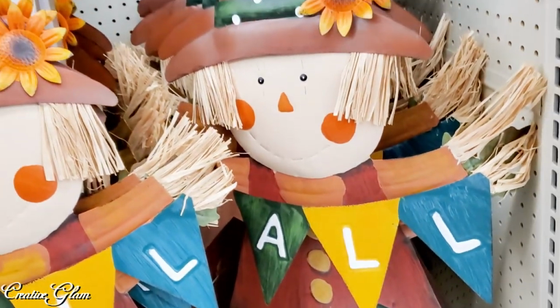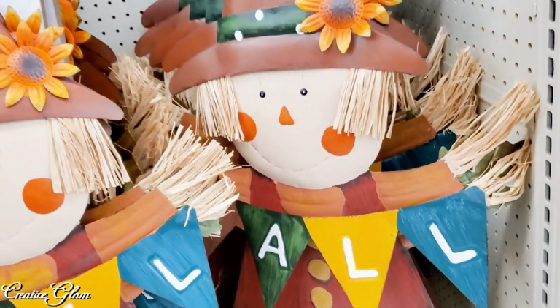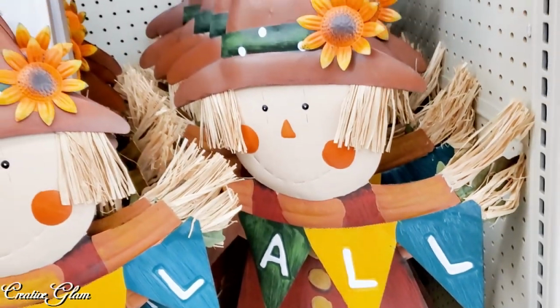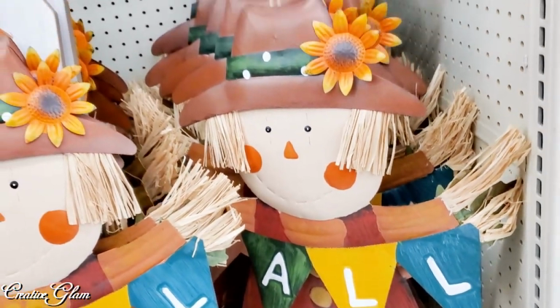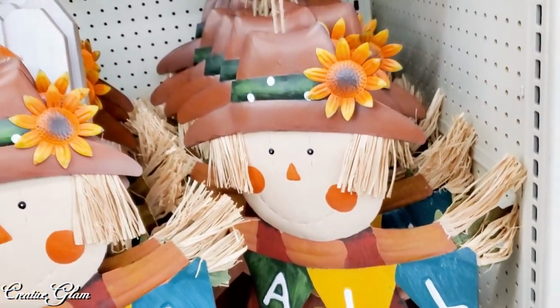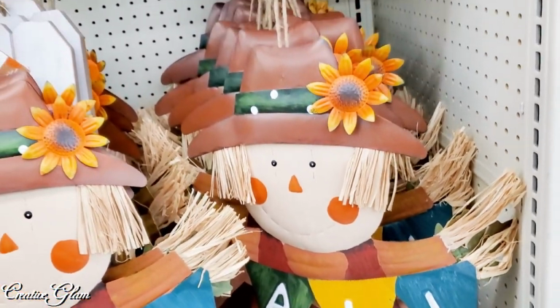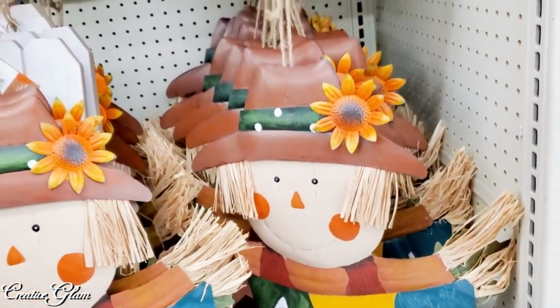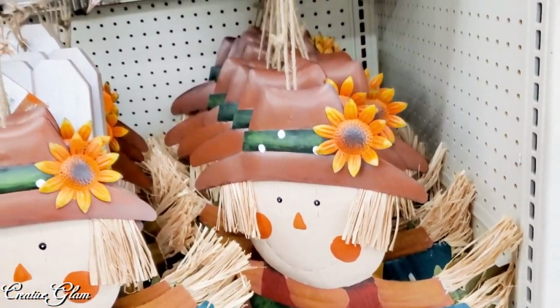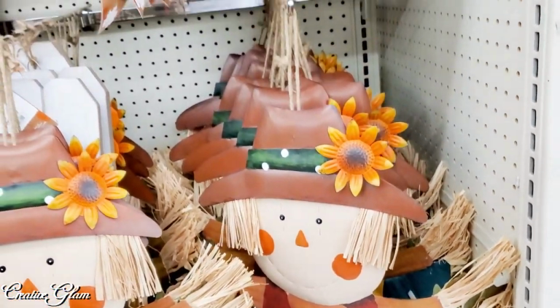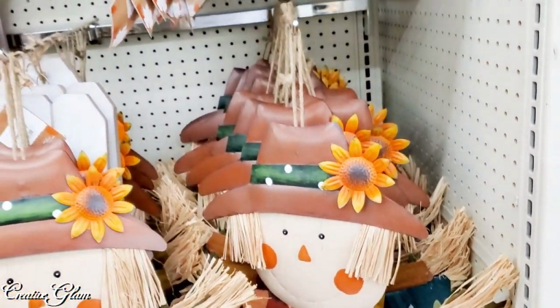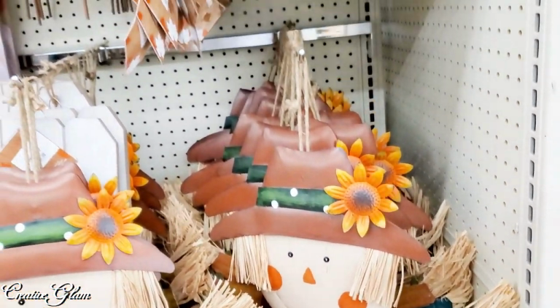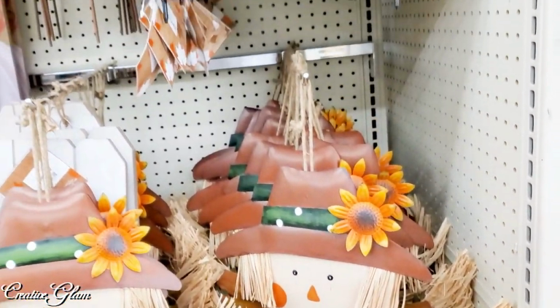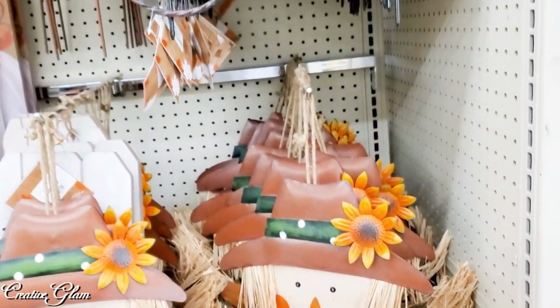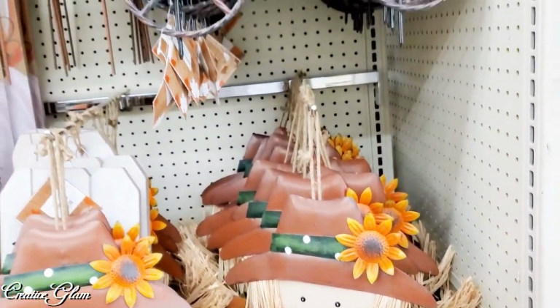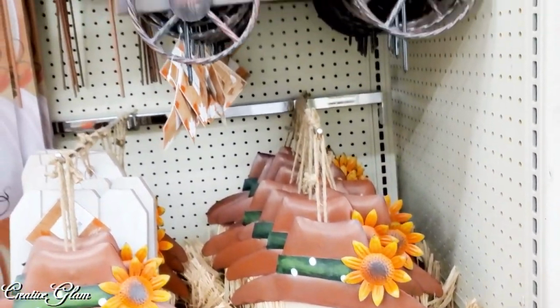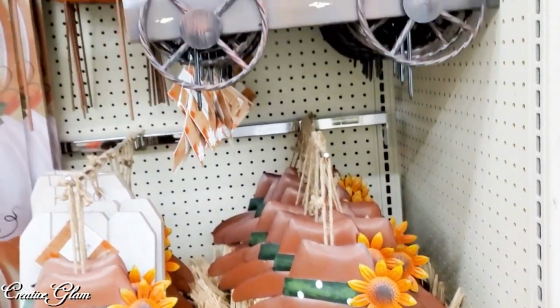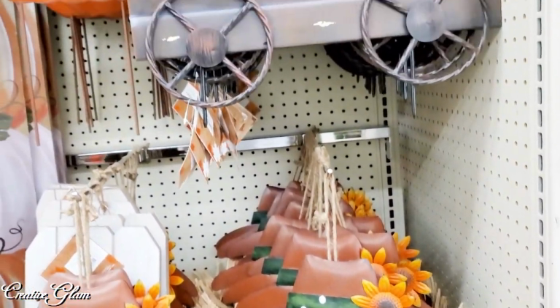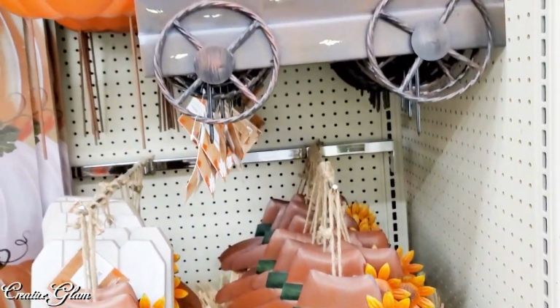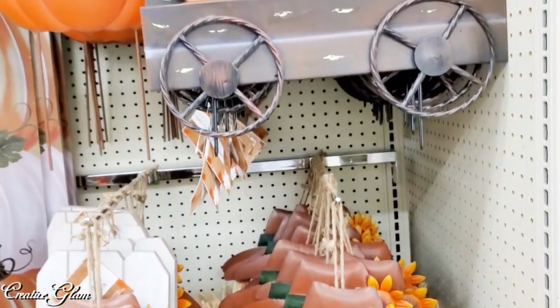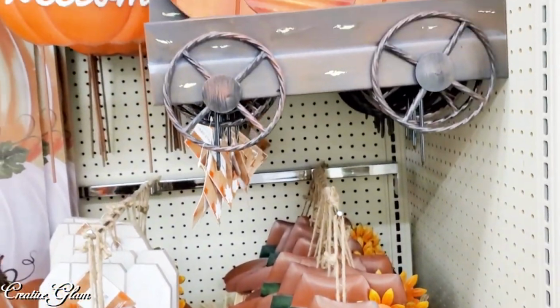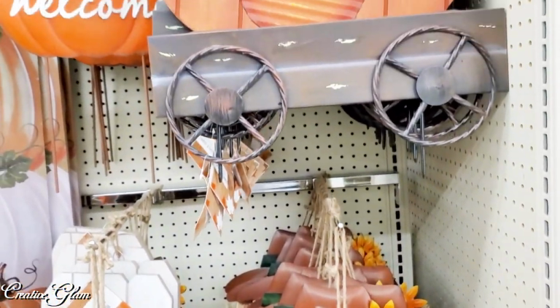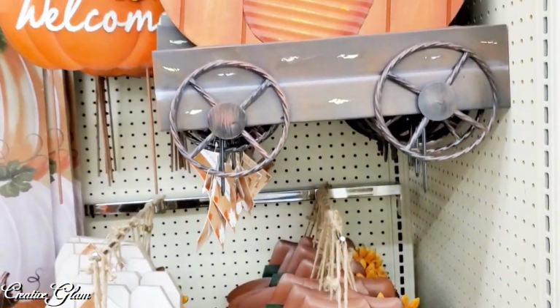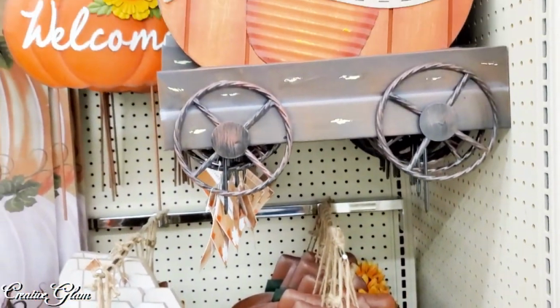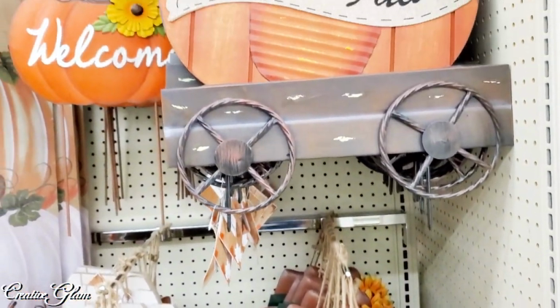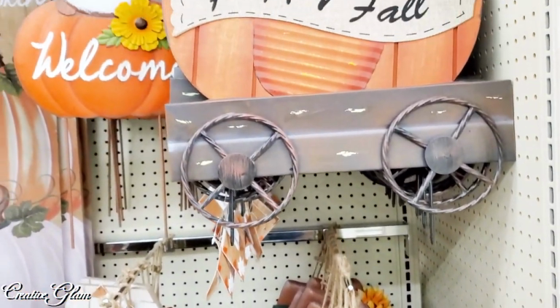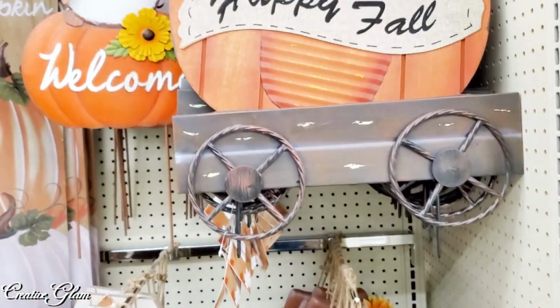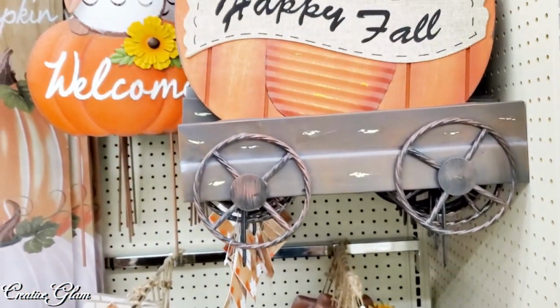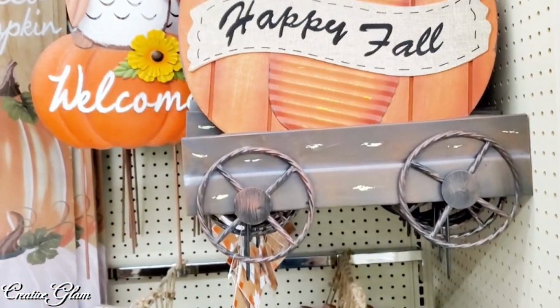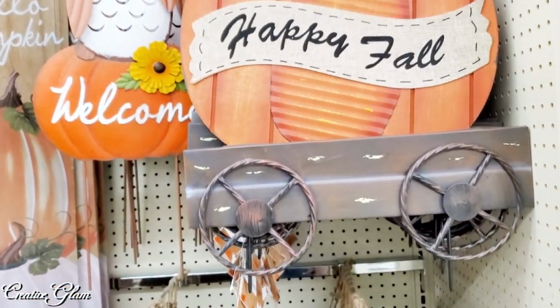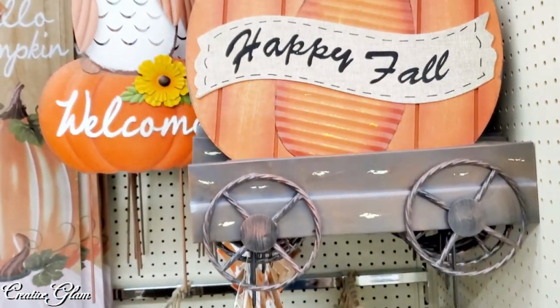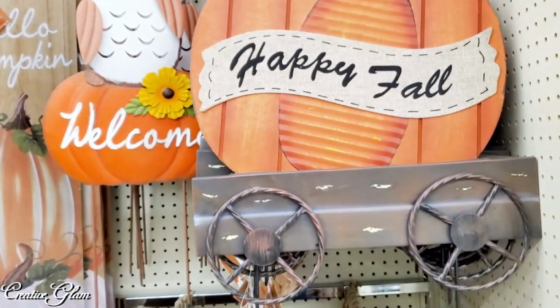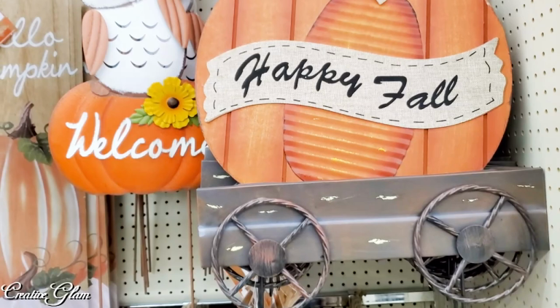$18 for the yard scarecrows — when you're decorating the front porch those would be perfect.